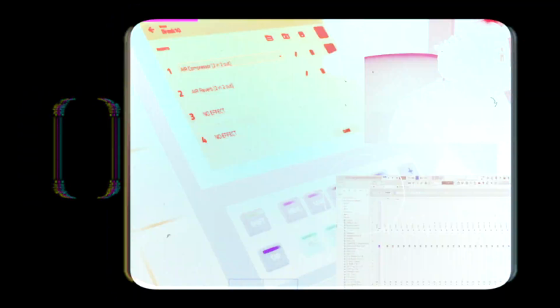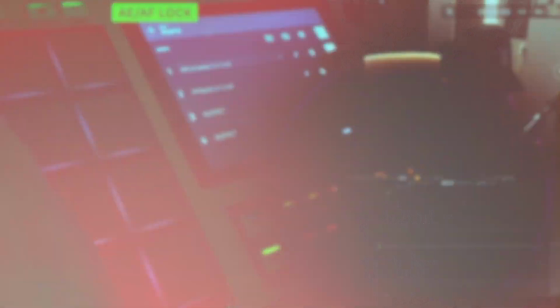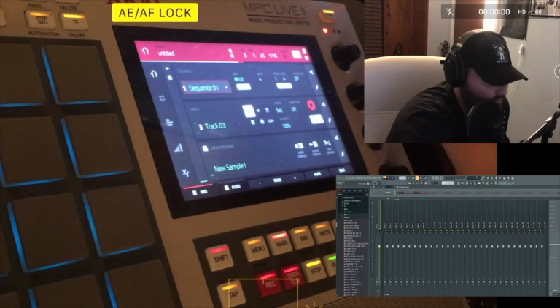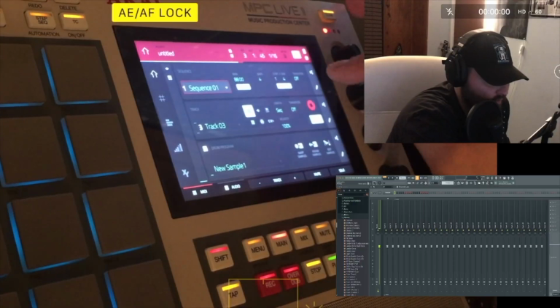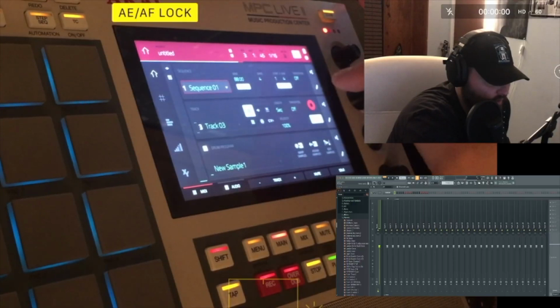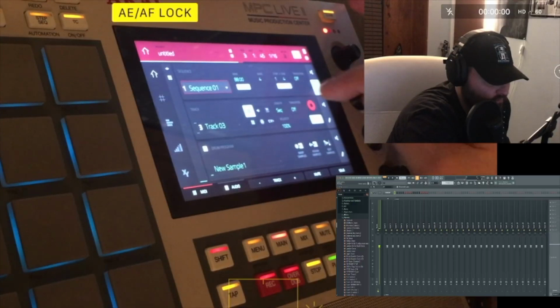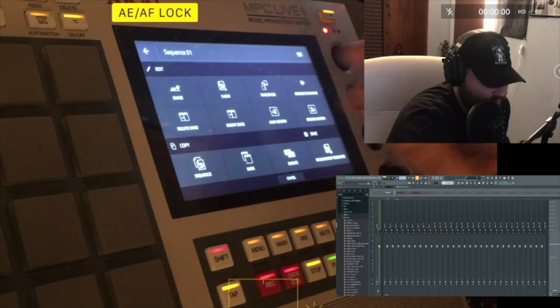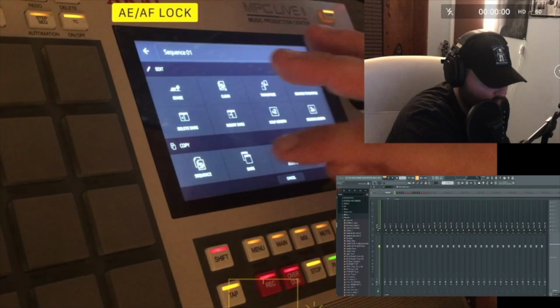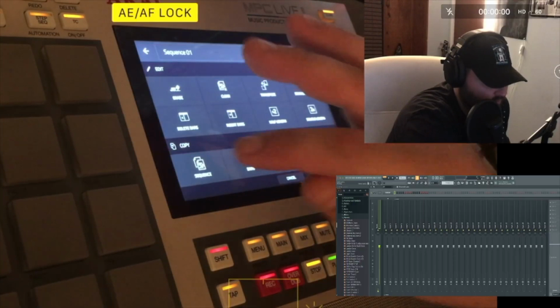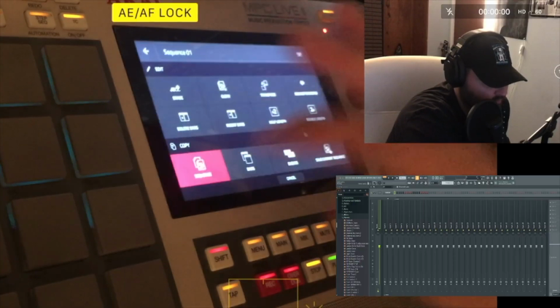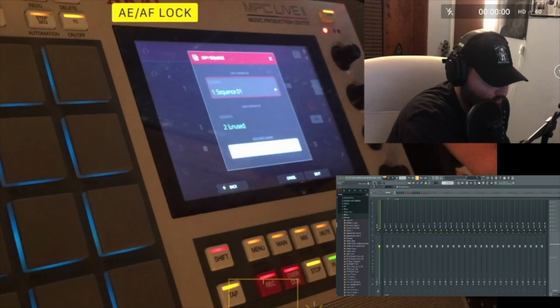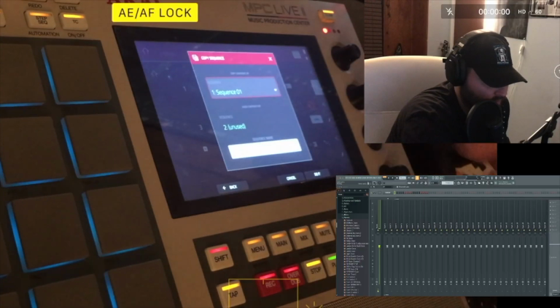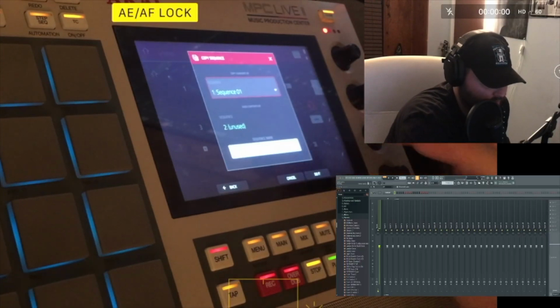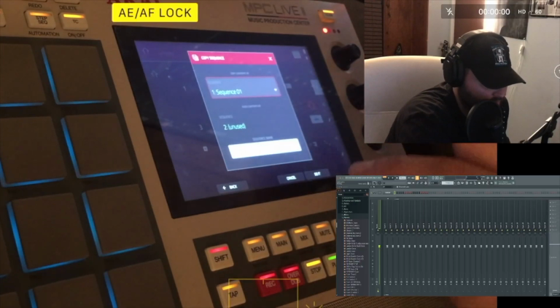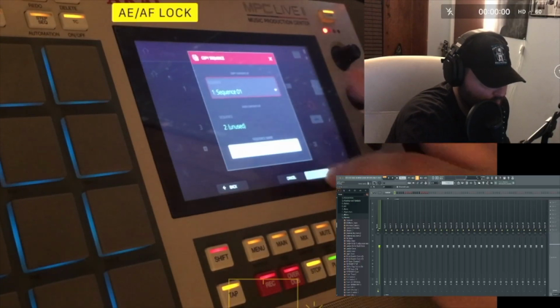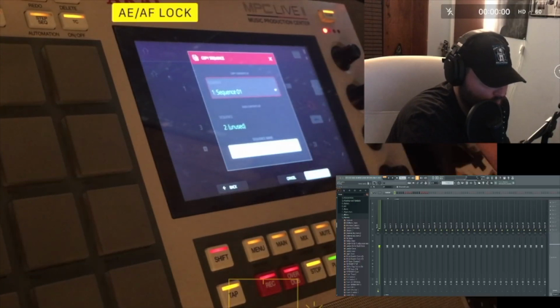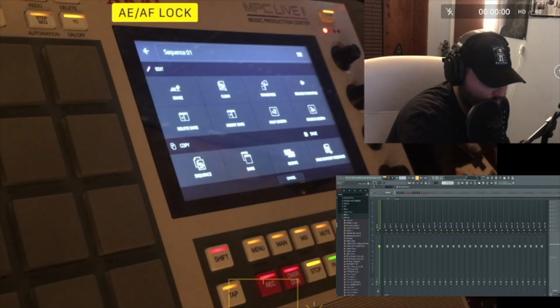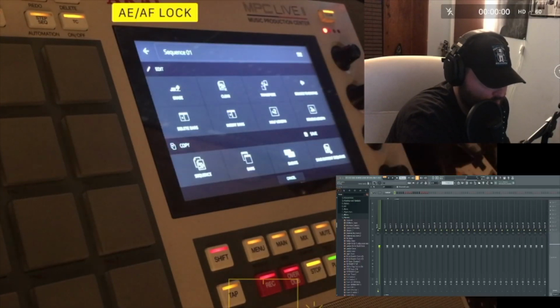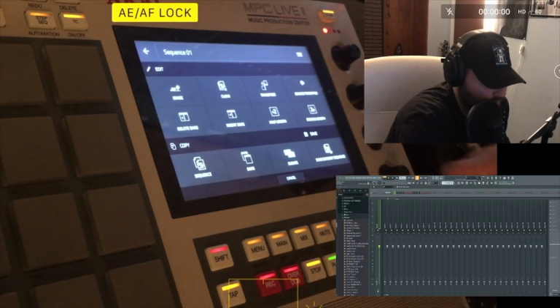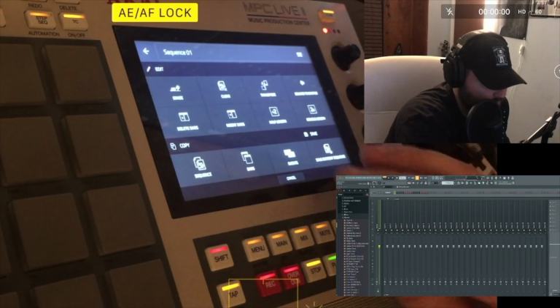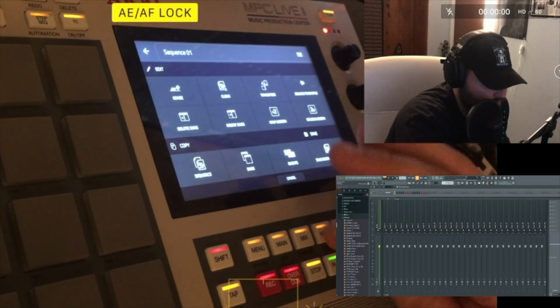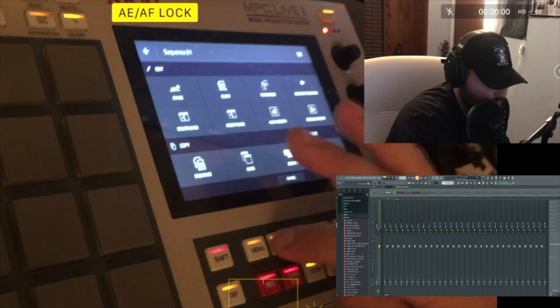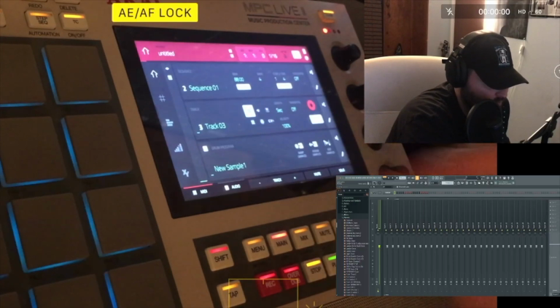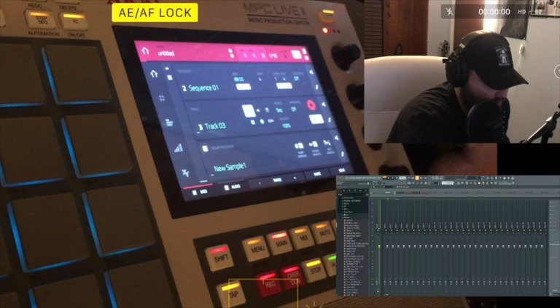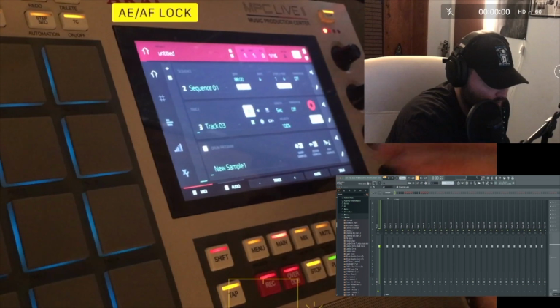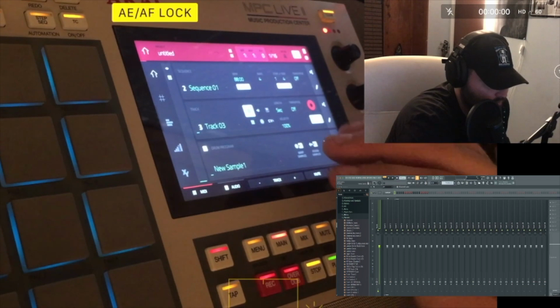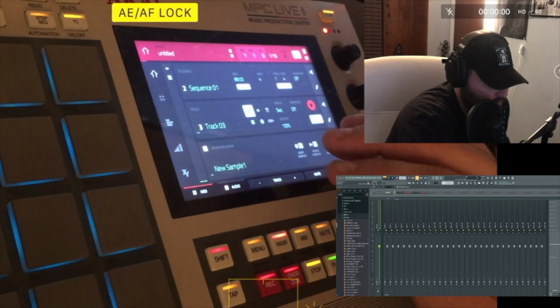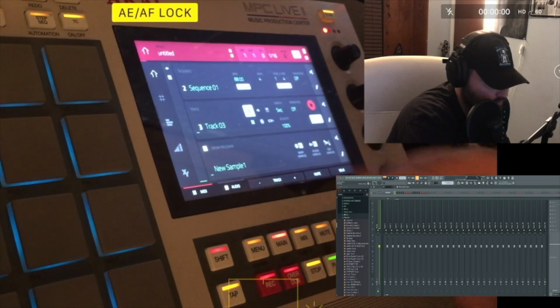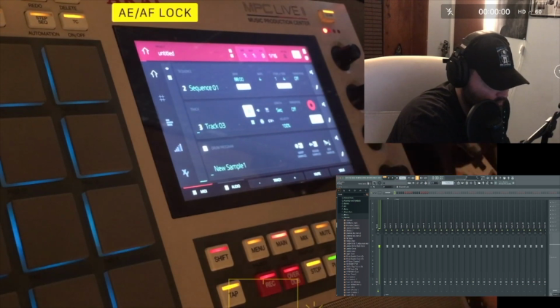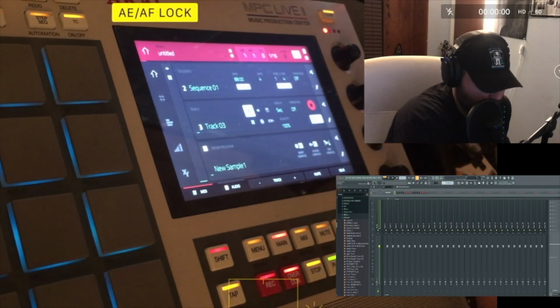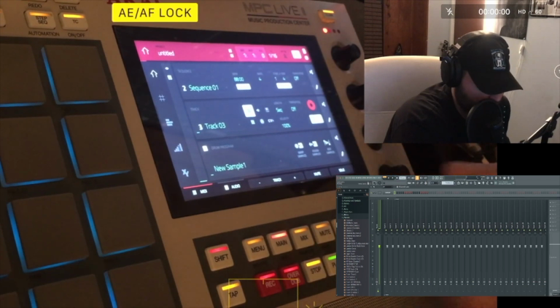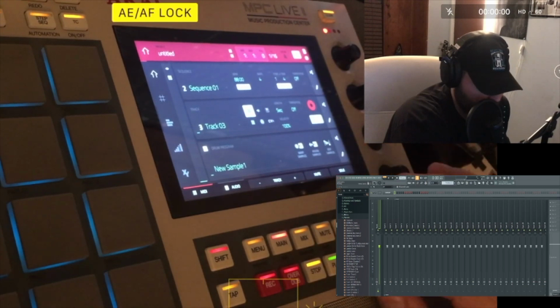Now that I have somewhat of an idea for the first loop, I'm going to clone the drums.